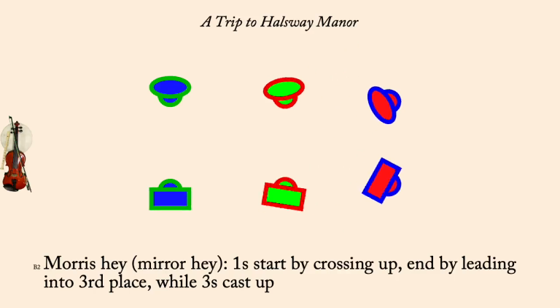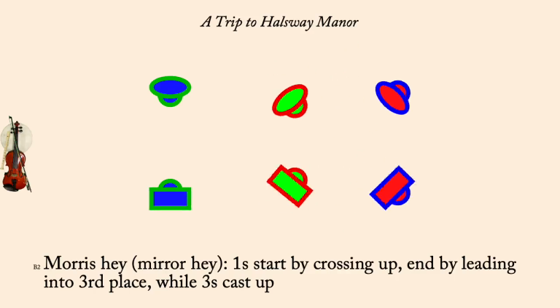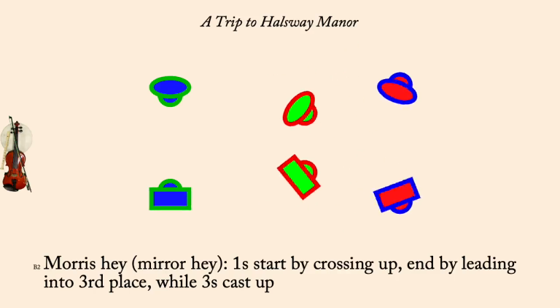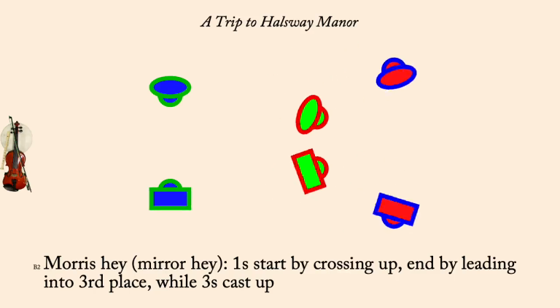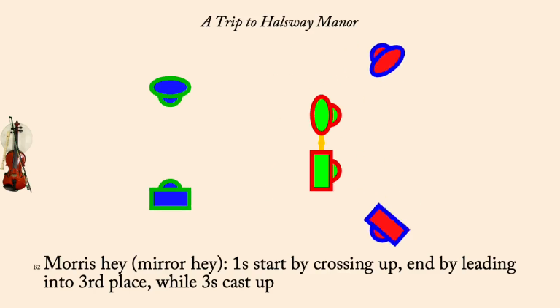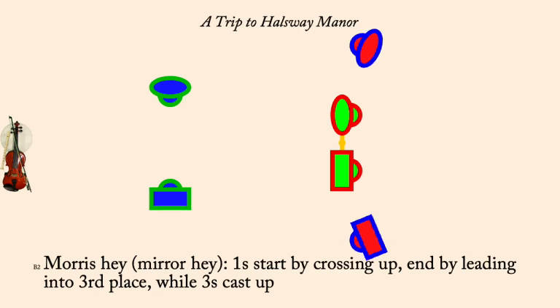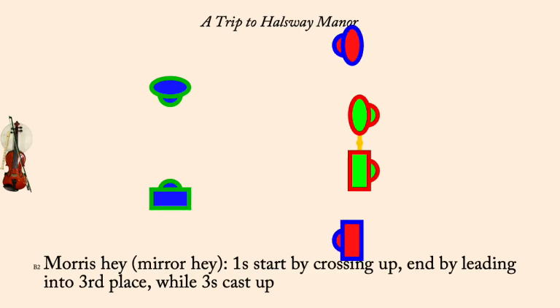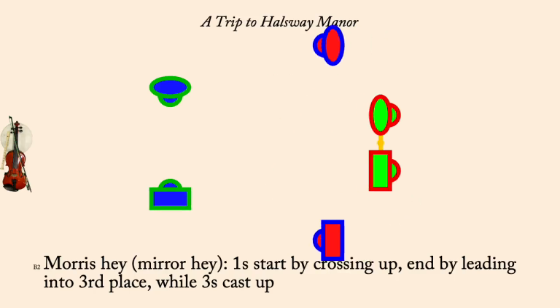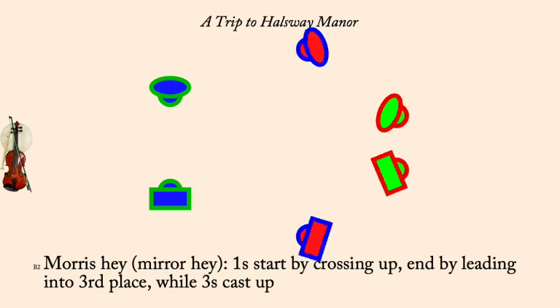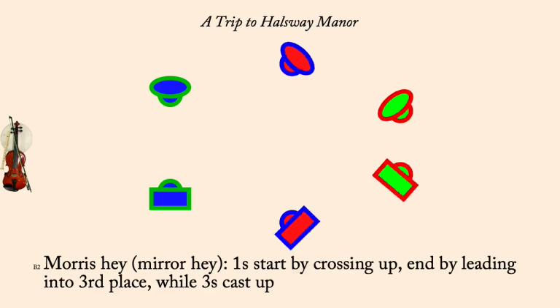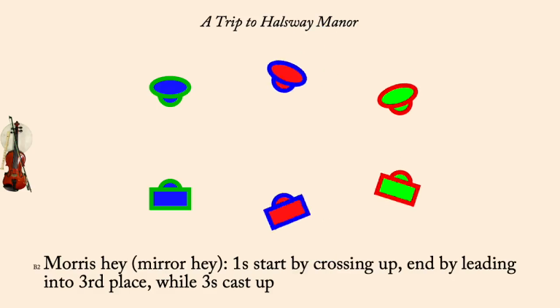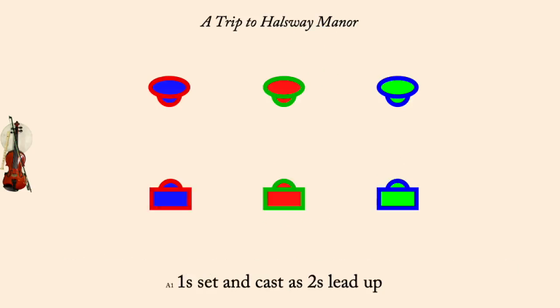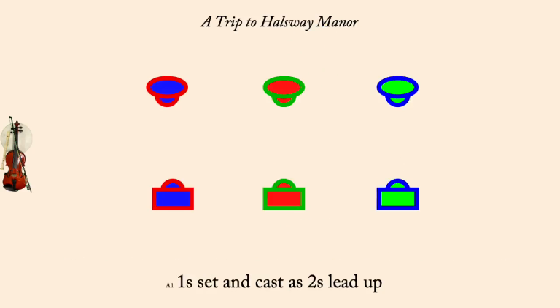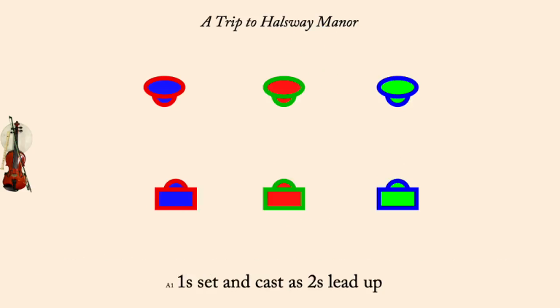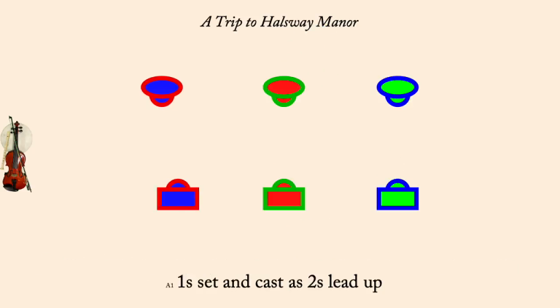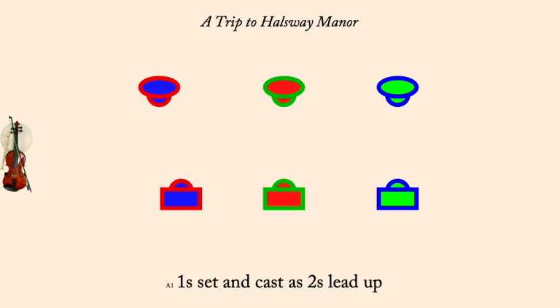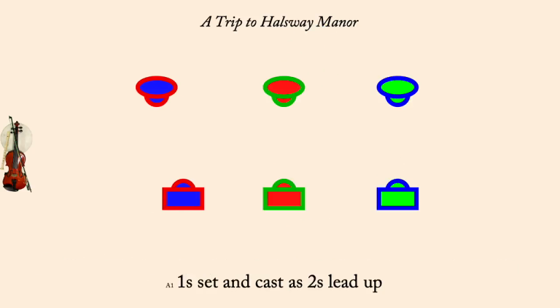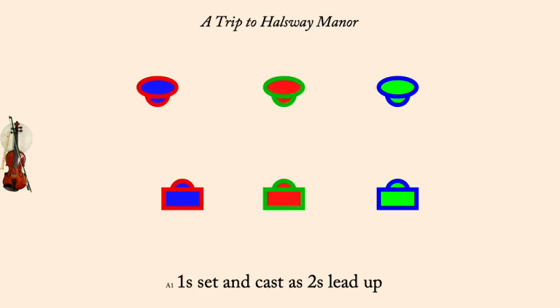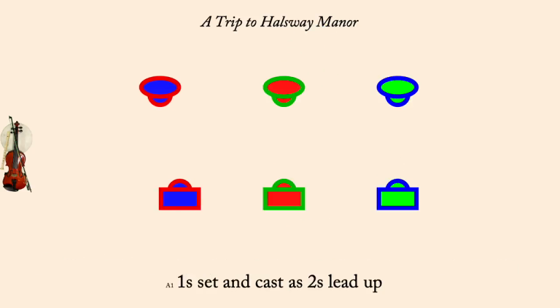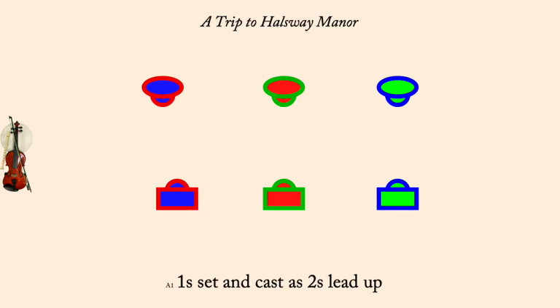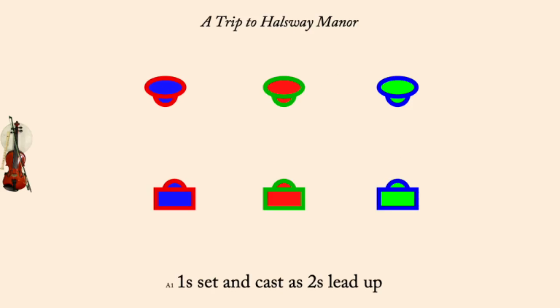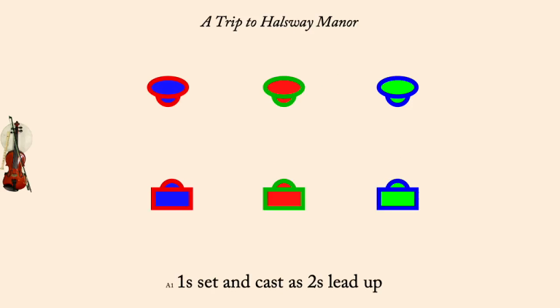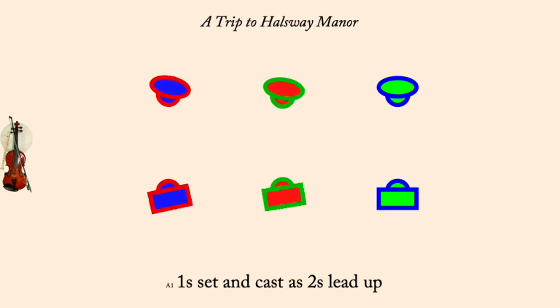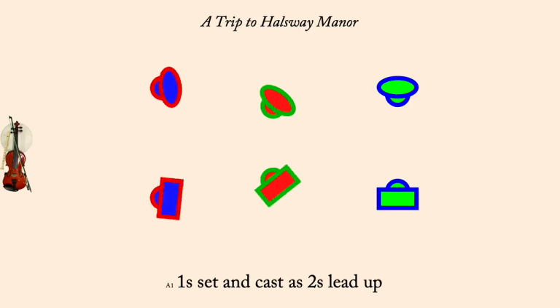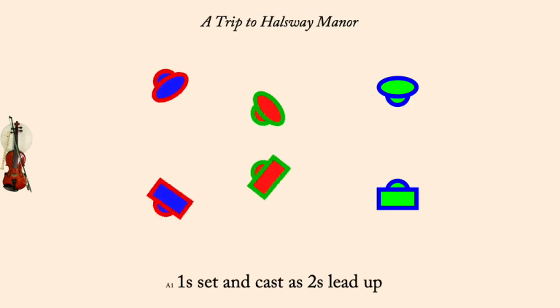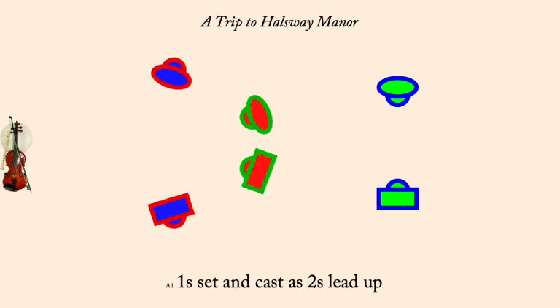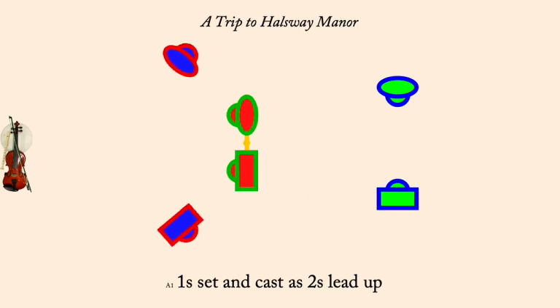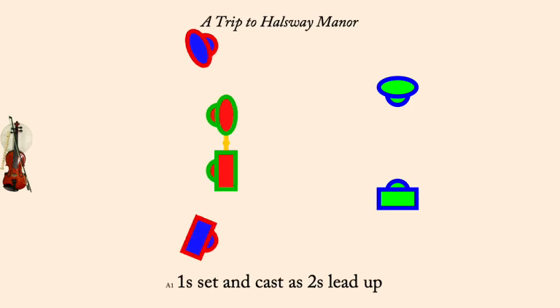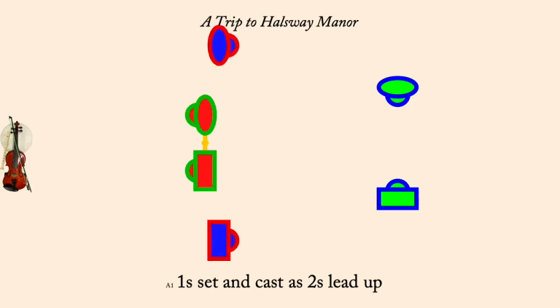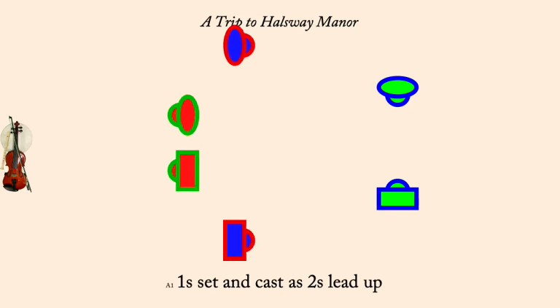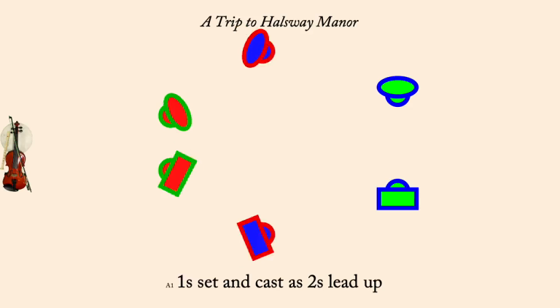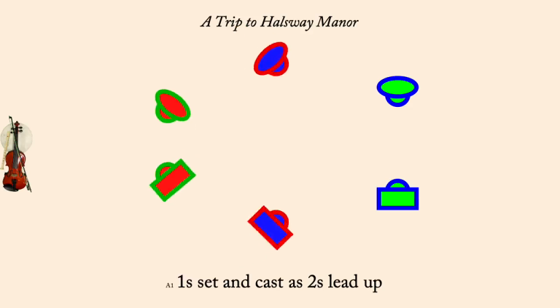Ones set and cast down as twos lead up. Threes gate the ones down.